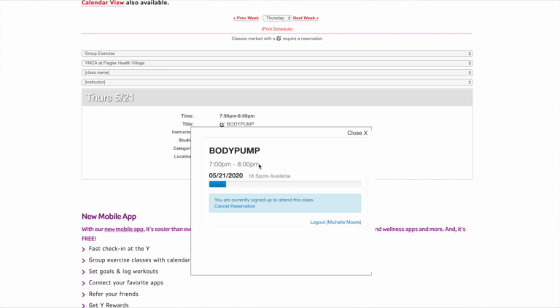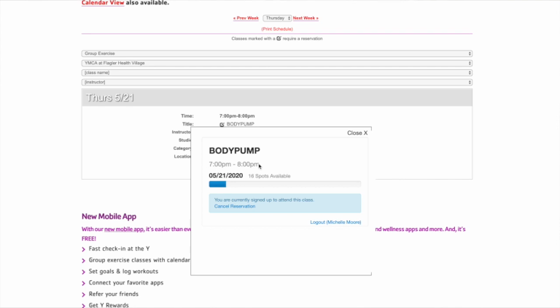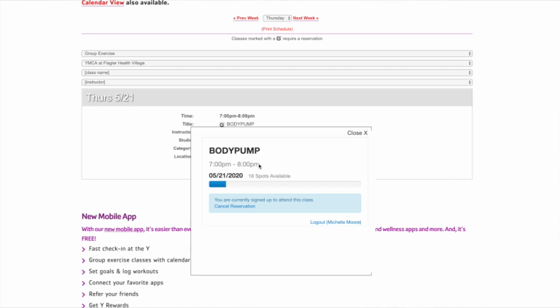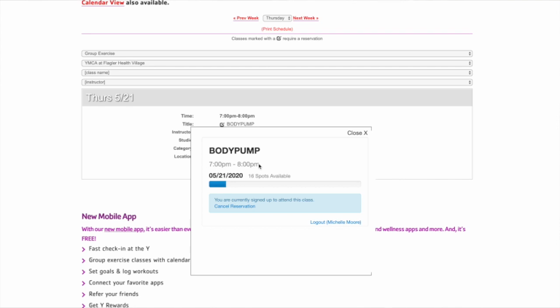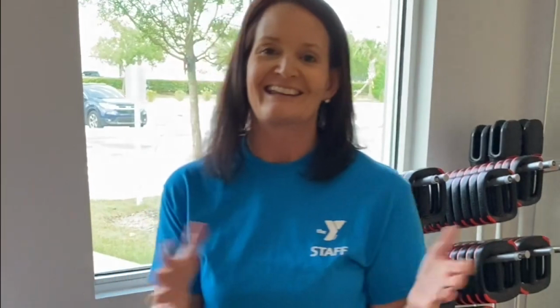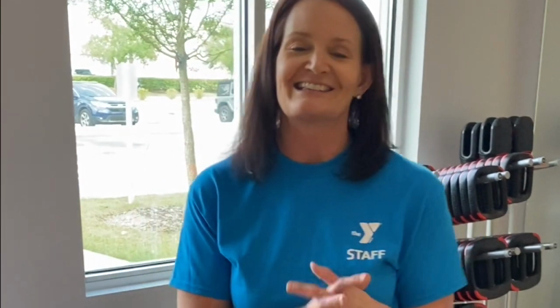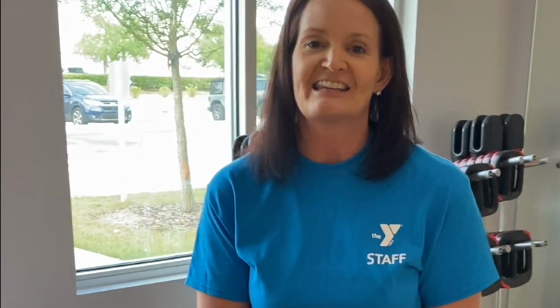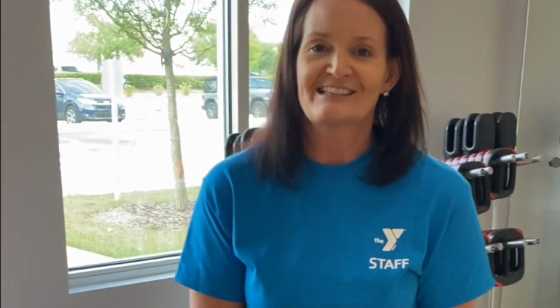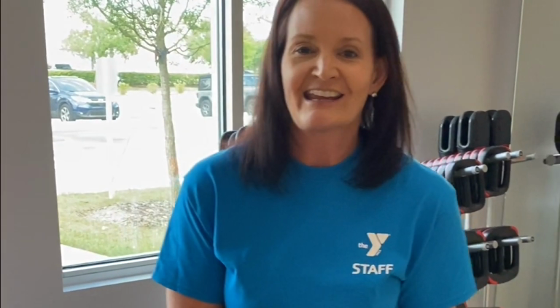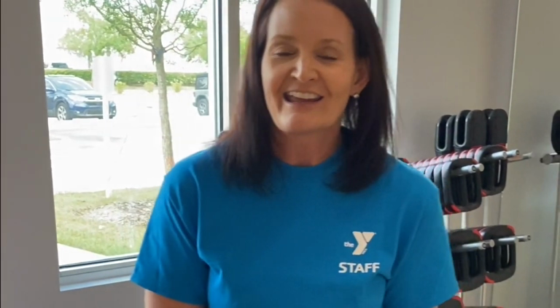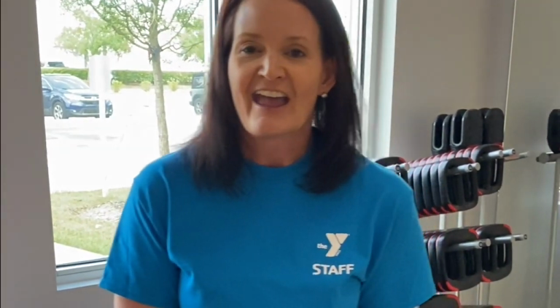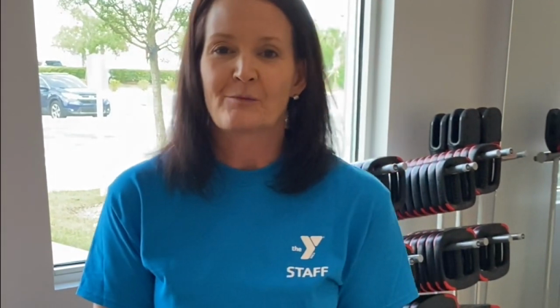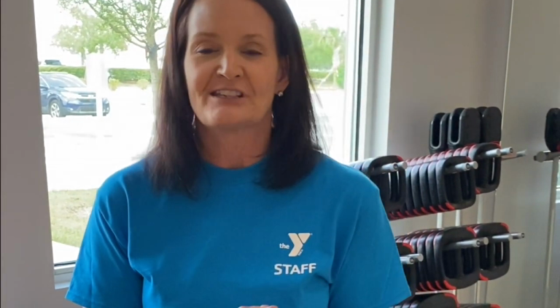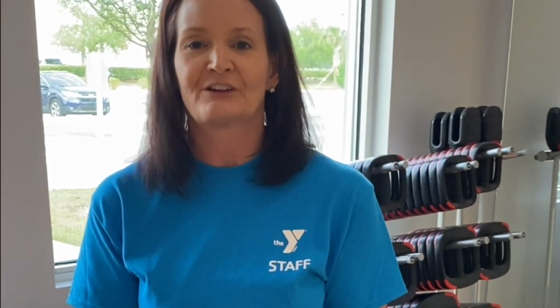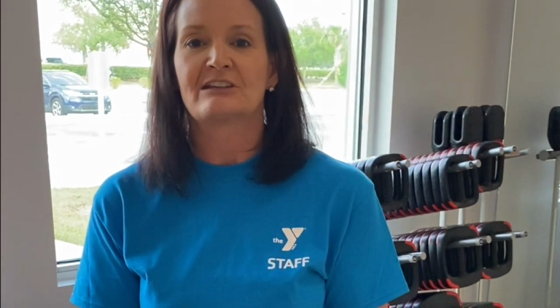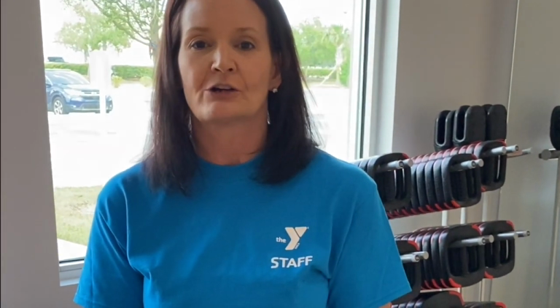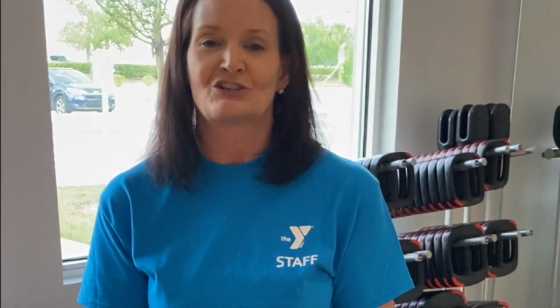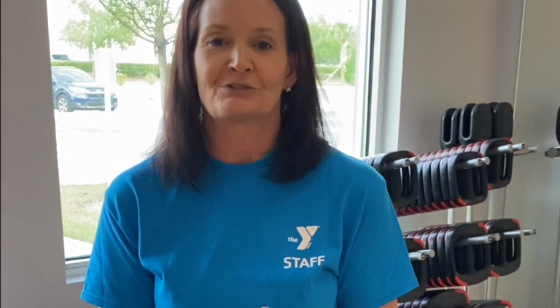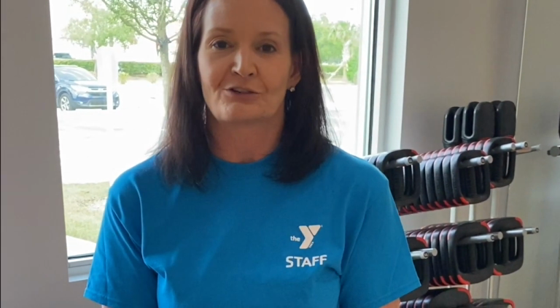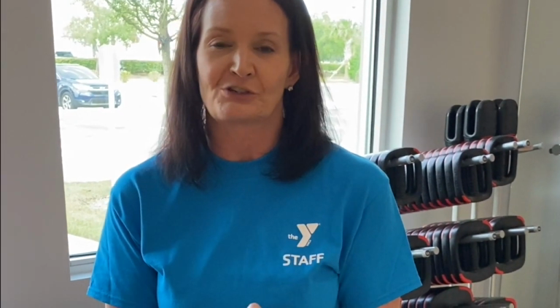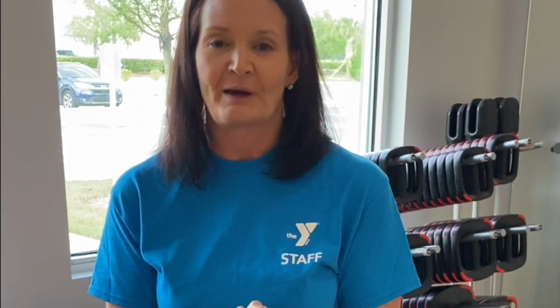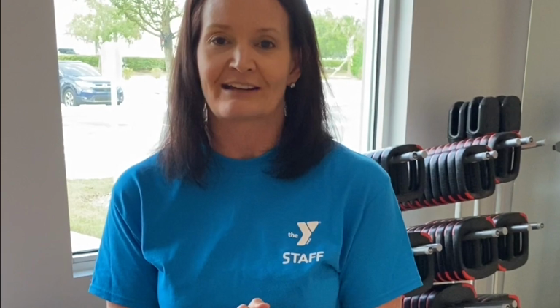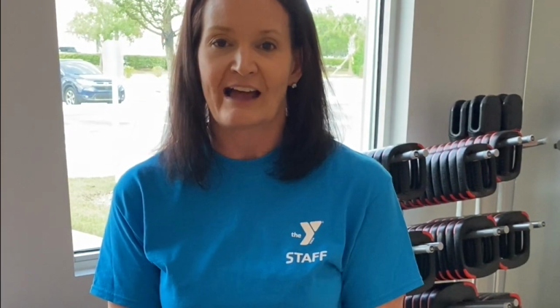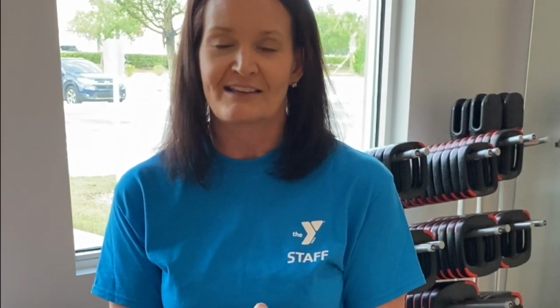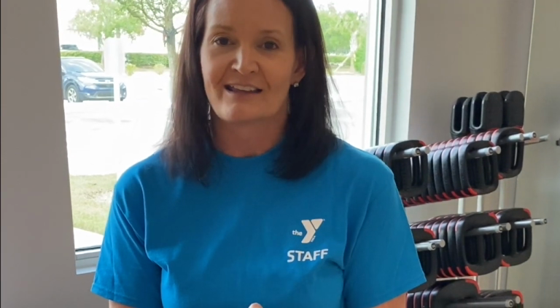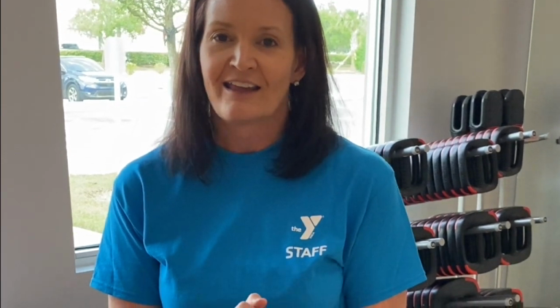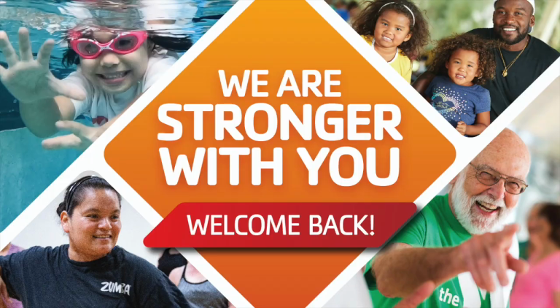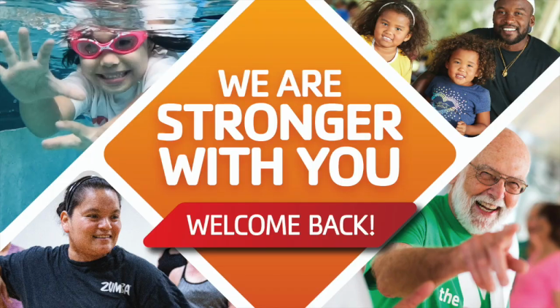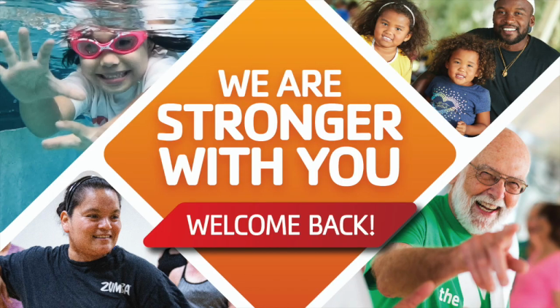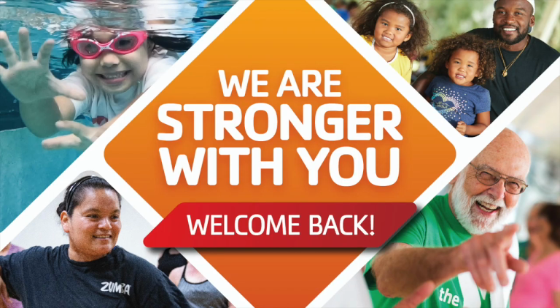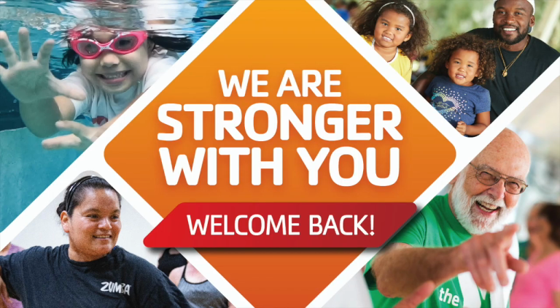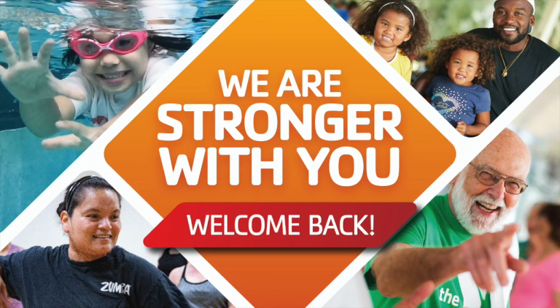It is quick, it is easy, and we definitely encourage you to reserve your spot in class. We hope to see you soon.